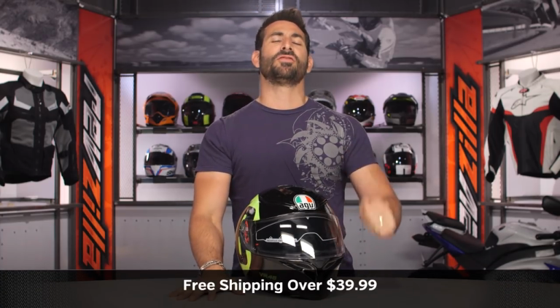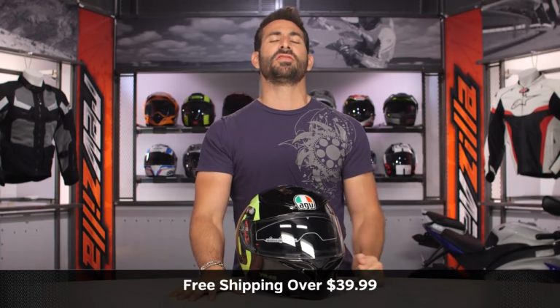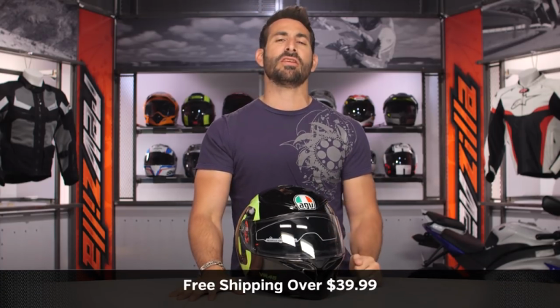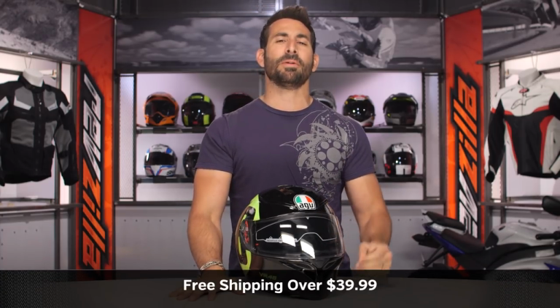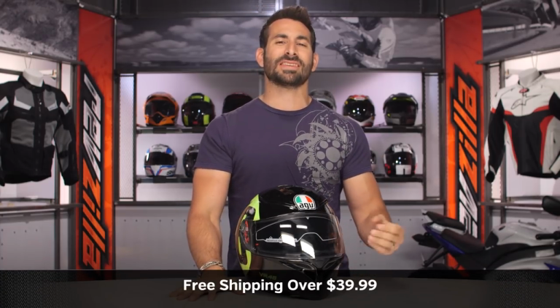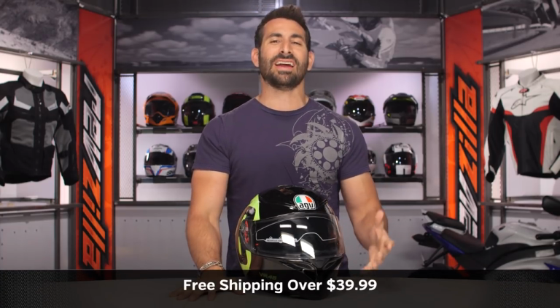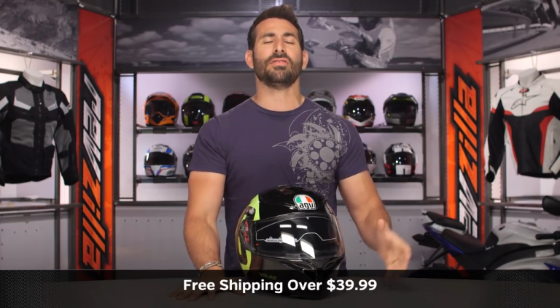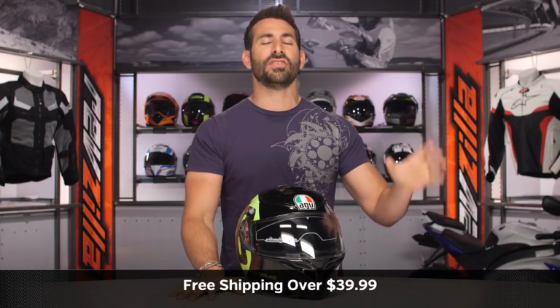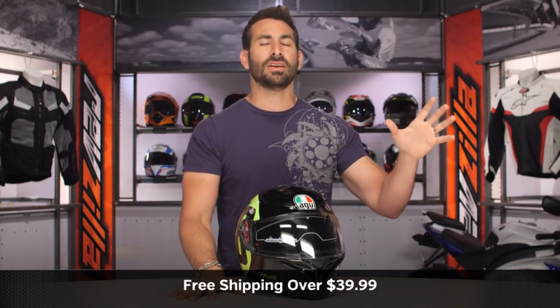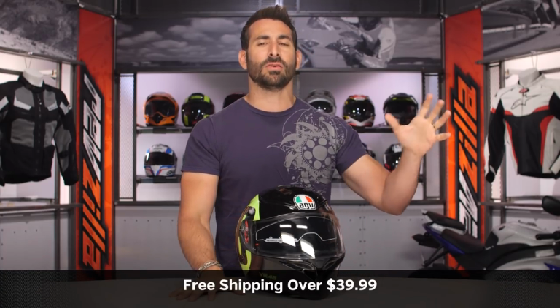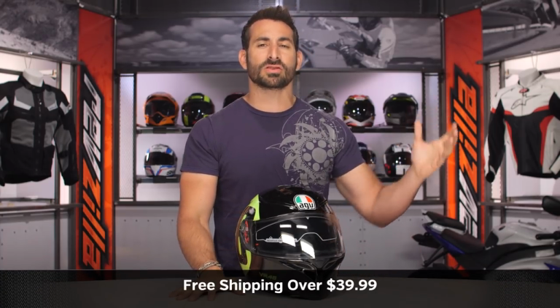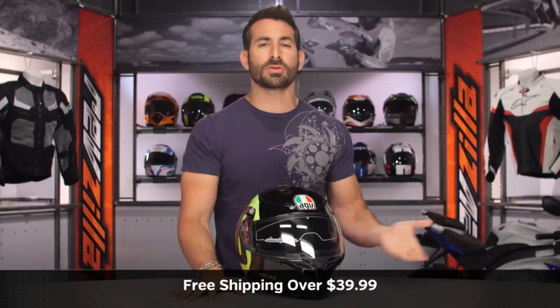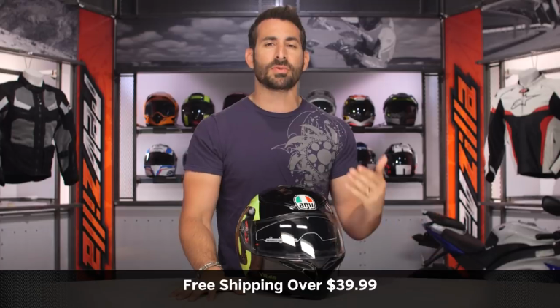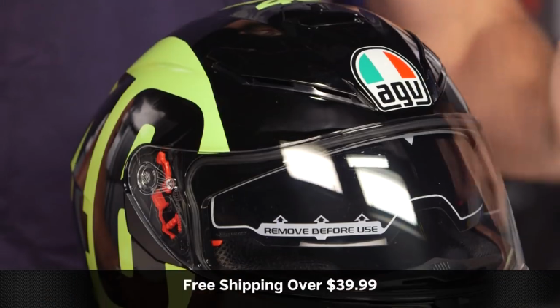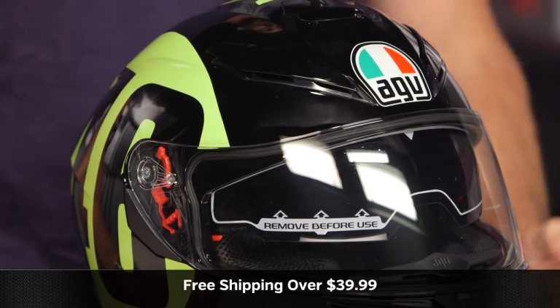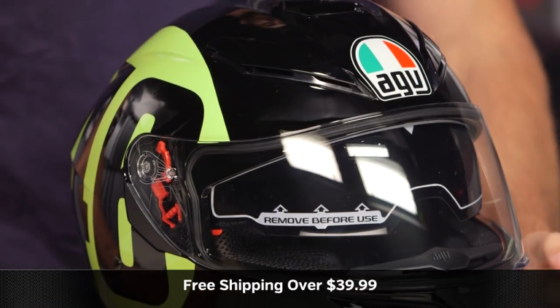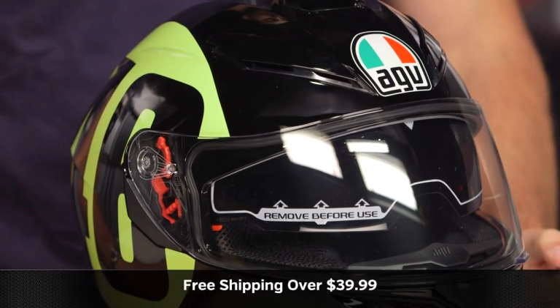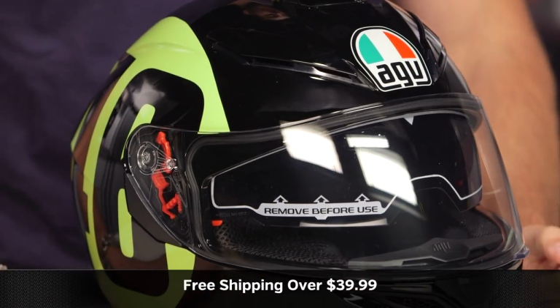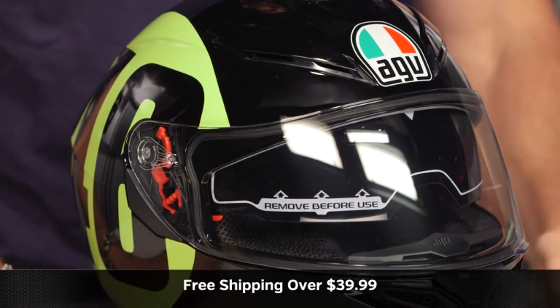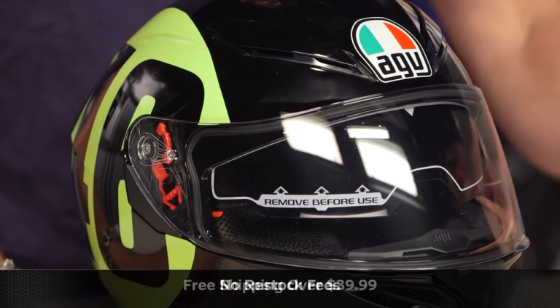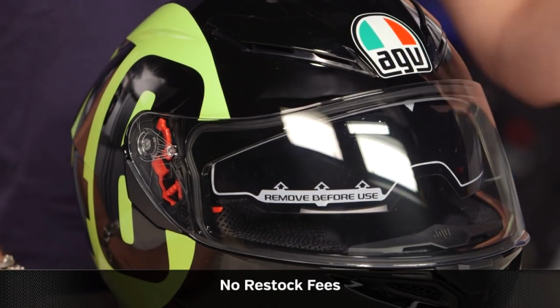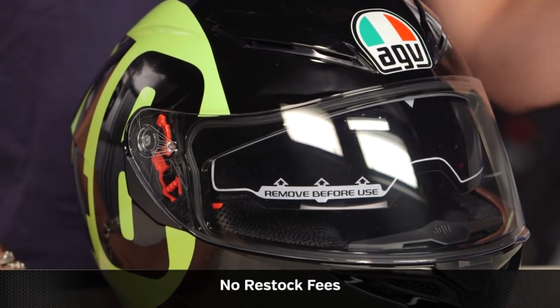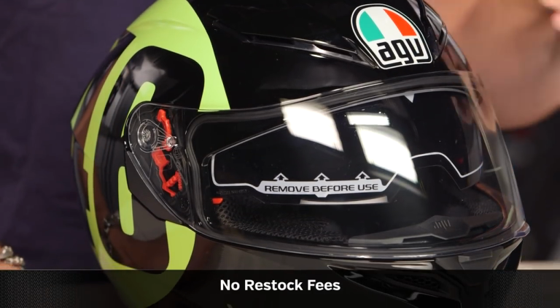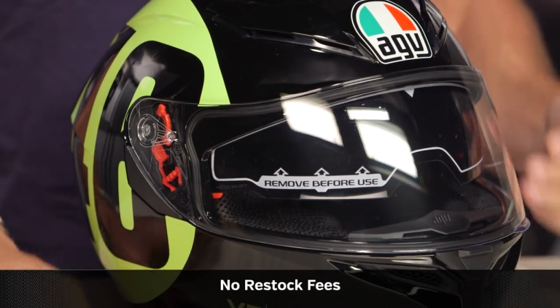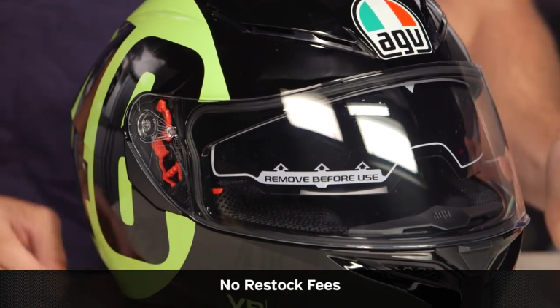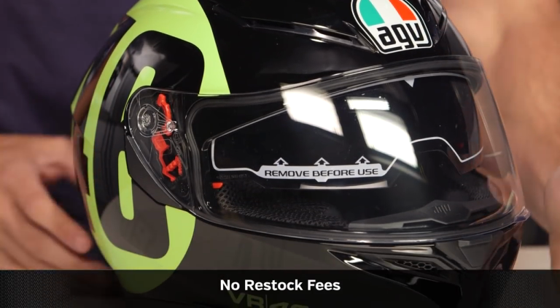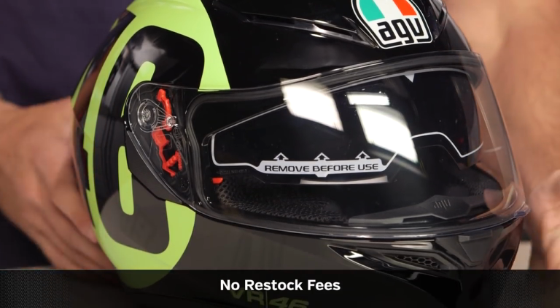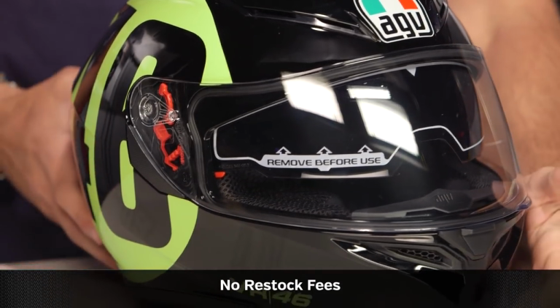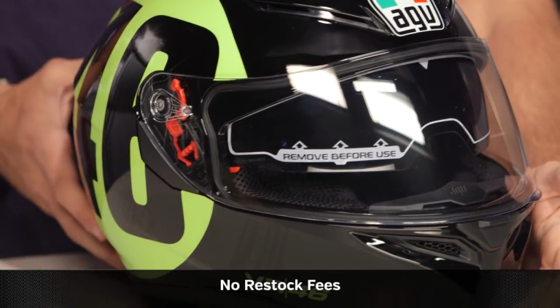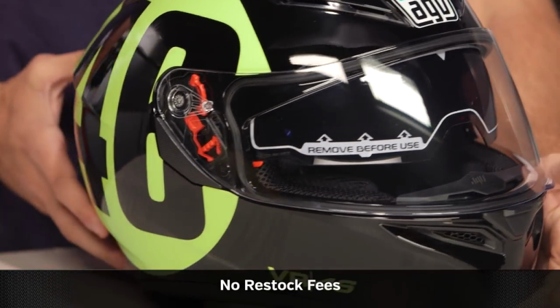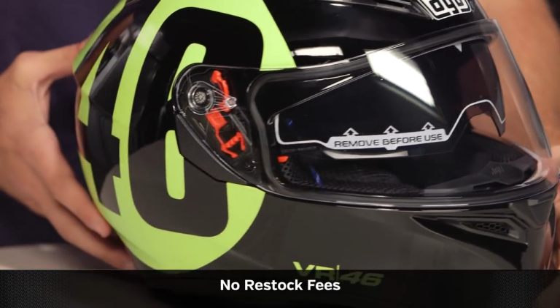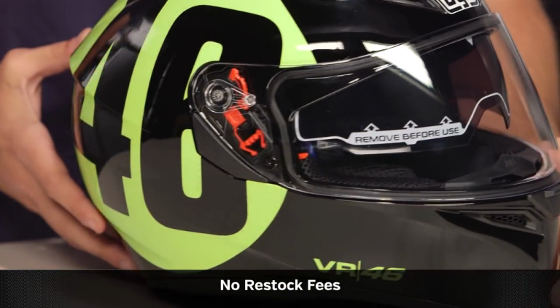We'll ship free over $39. And I'd love it if you click our logo and subscribe to us at RevZilla on our YouTube channel. Leave me your comments, requests, and your feedback on the new Bolo 46.